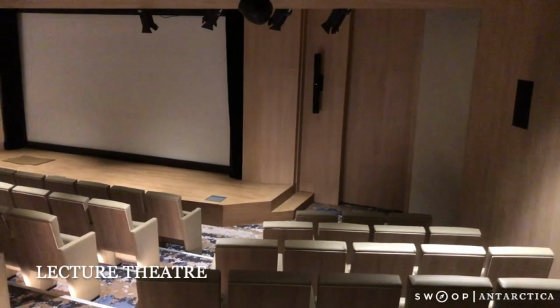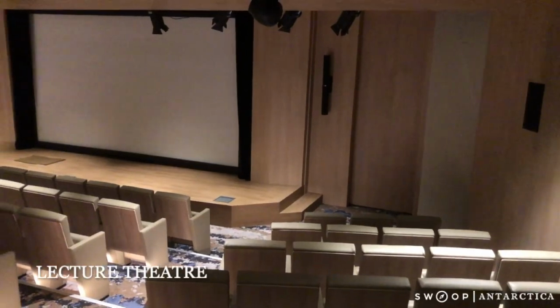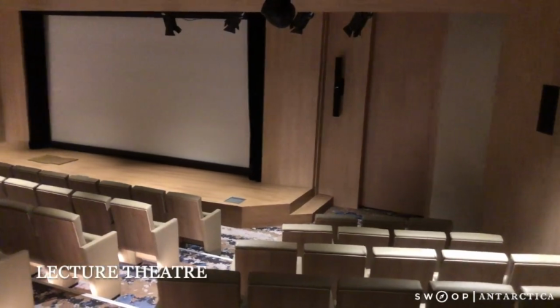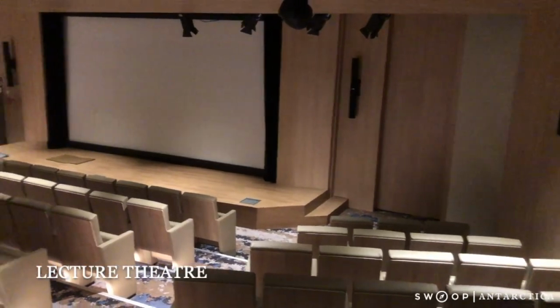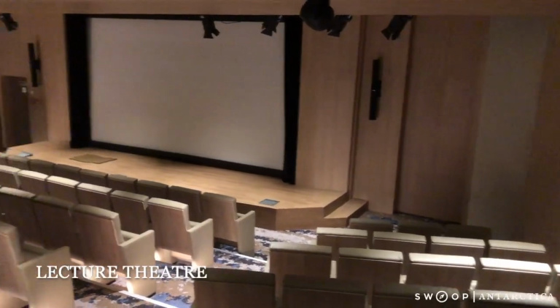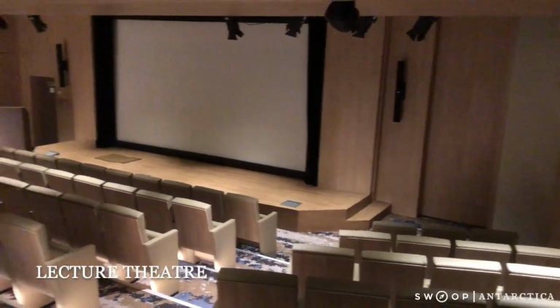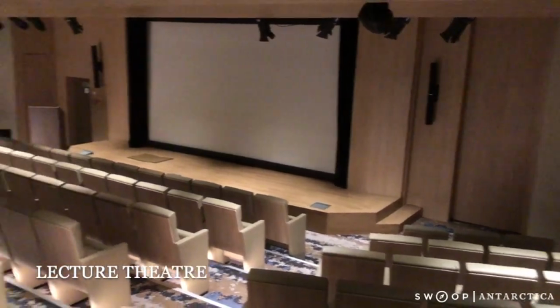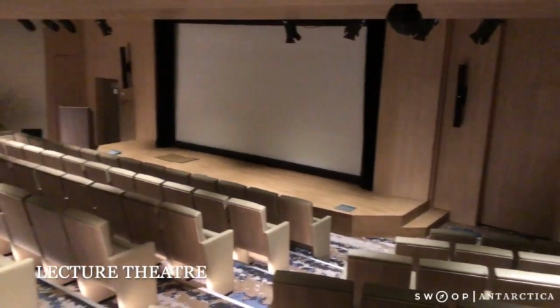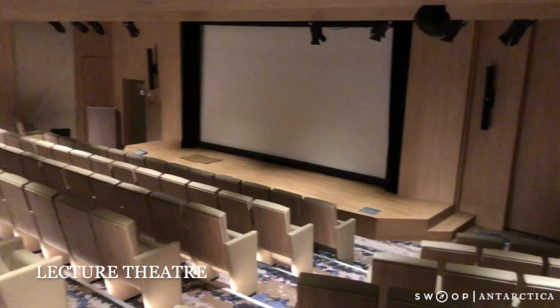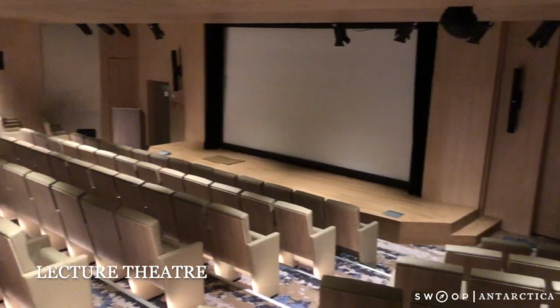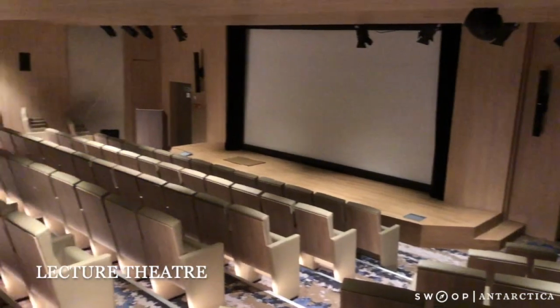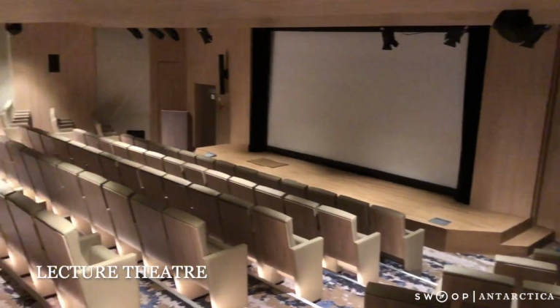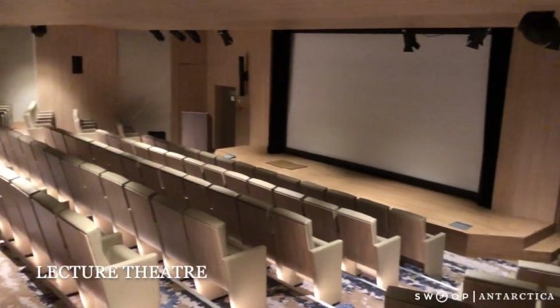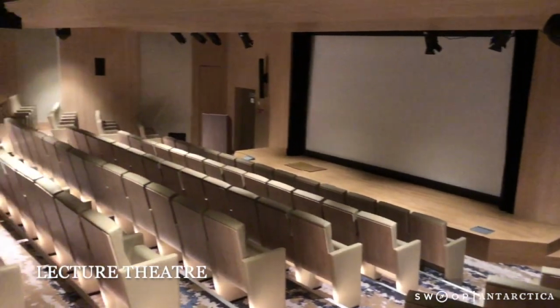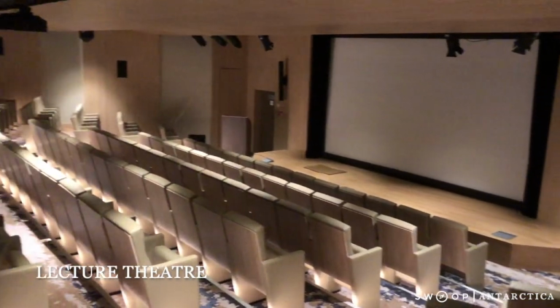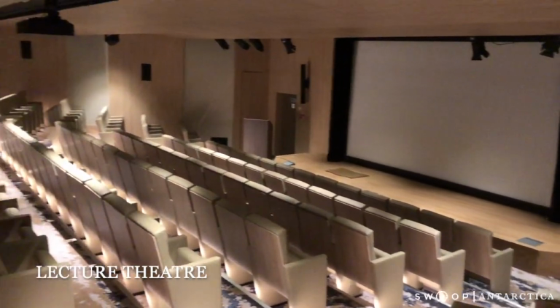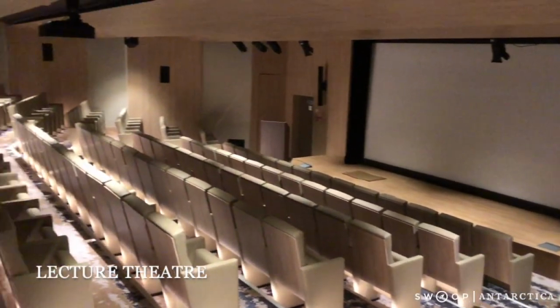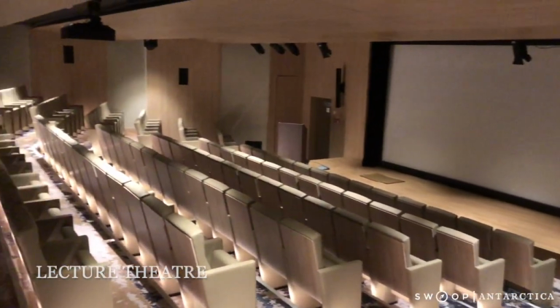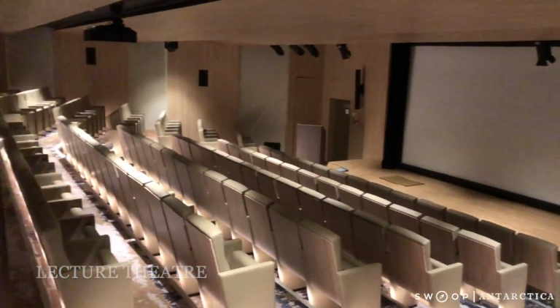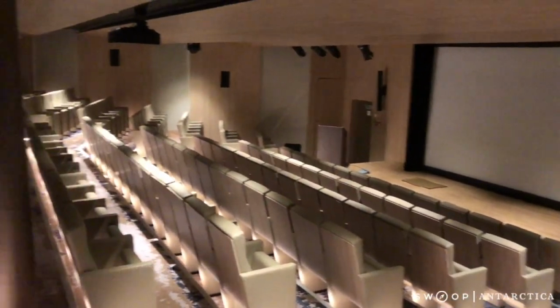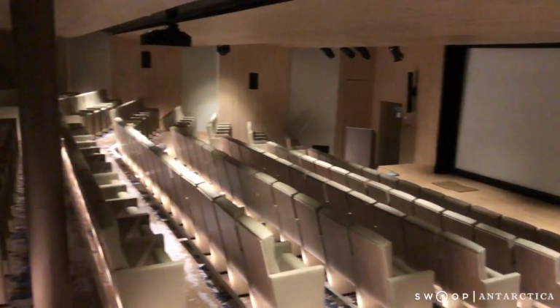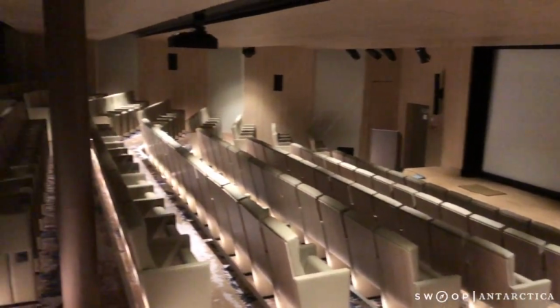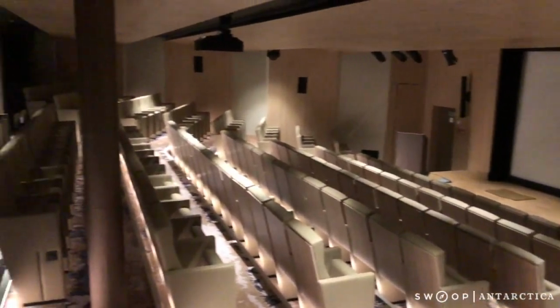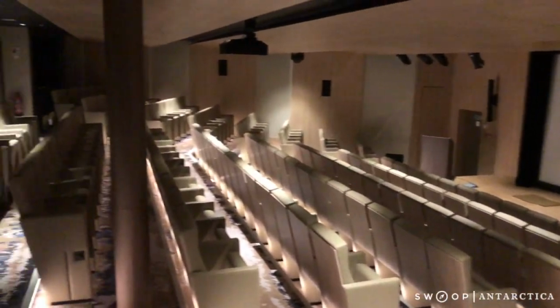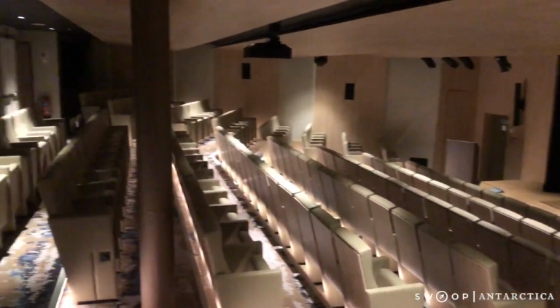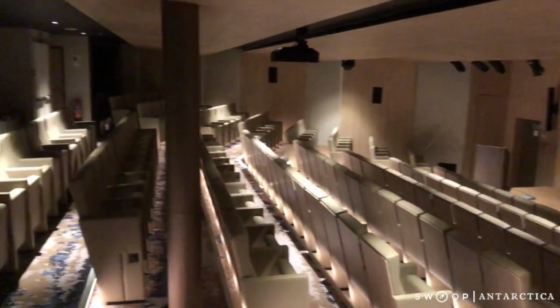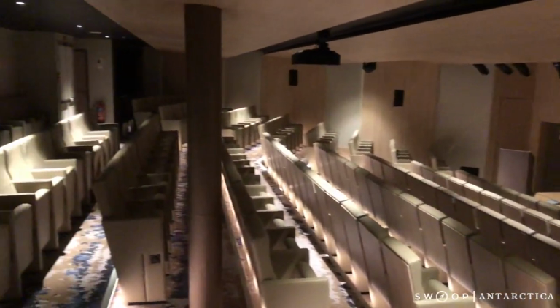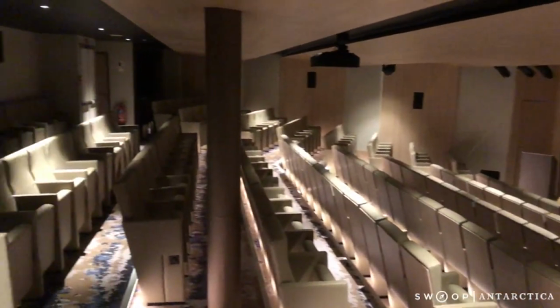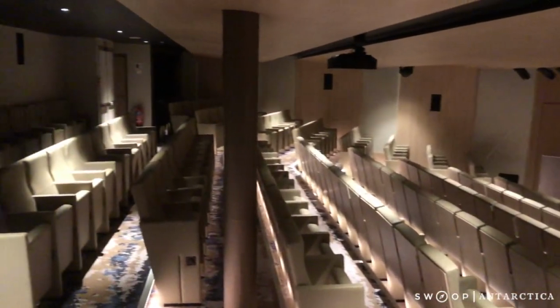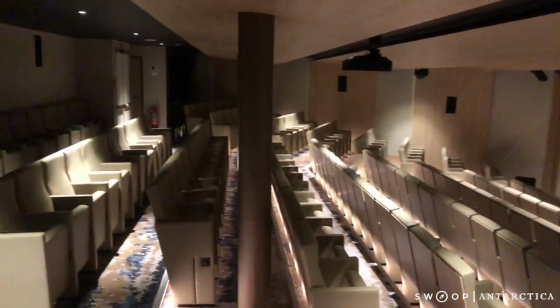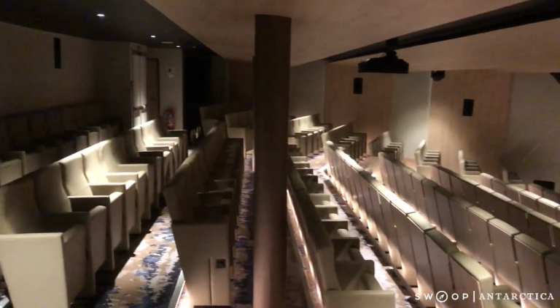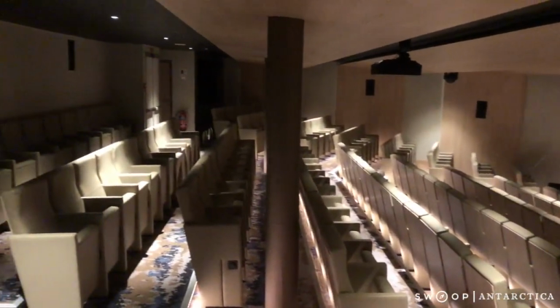On deck 4, just off the main bar, is the lecture theatre, where you'll have daily recaps and evening lectures.